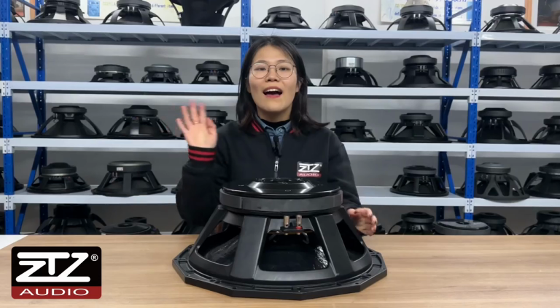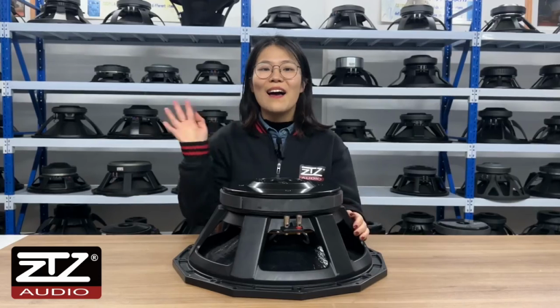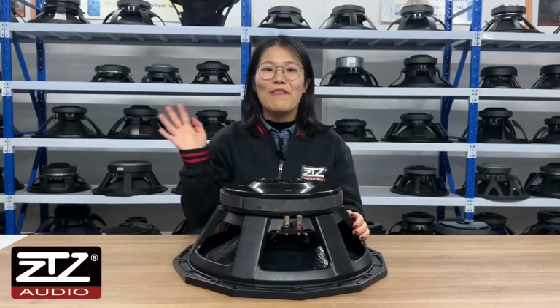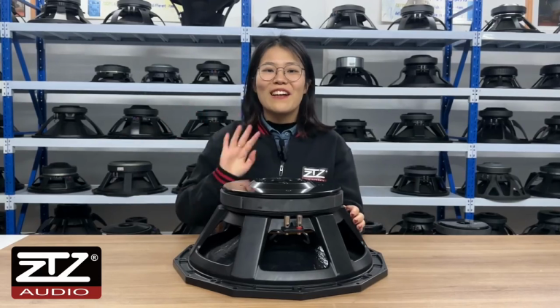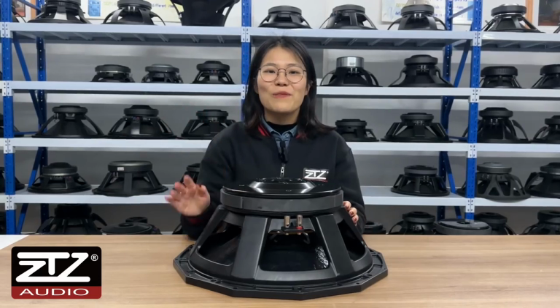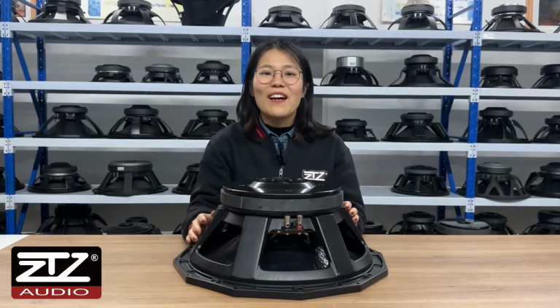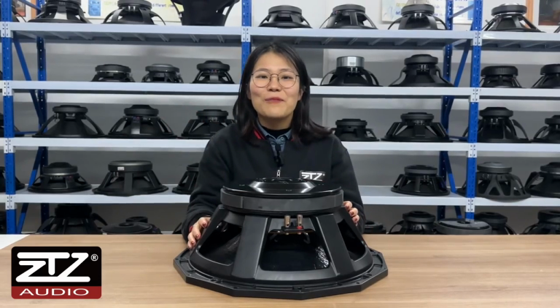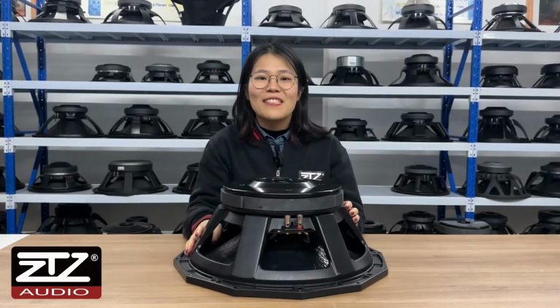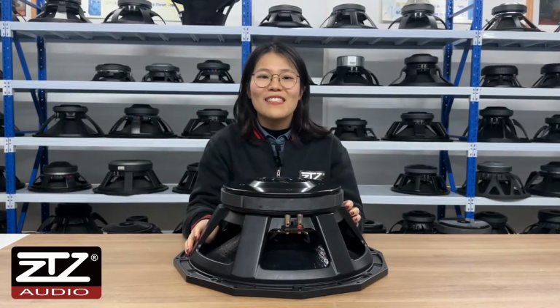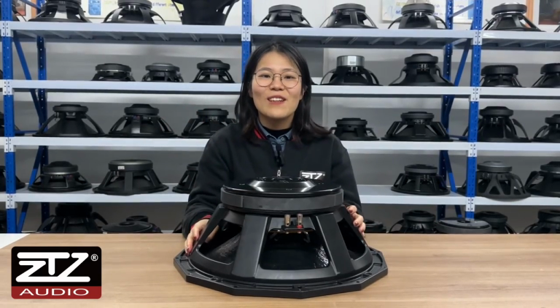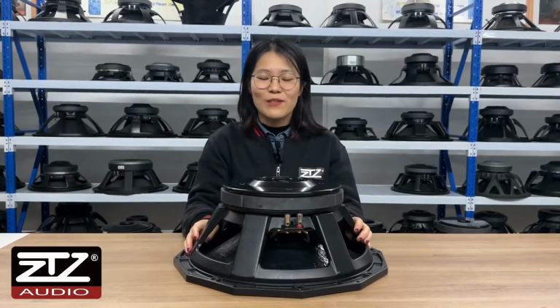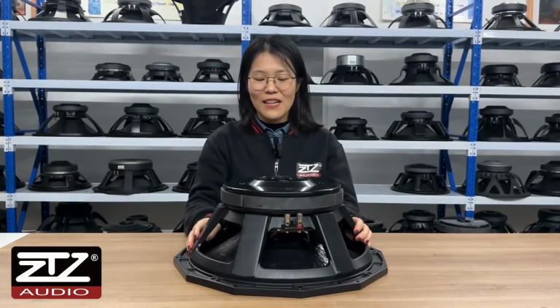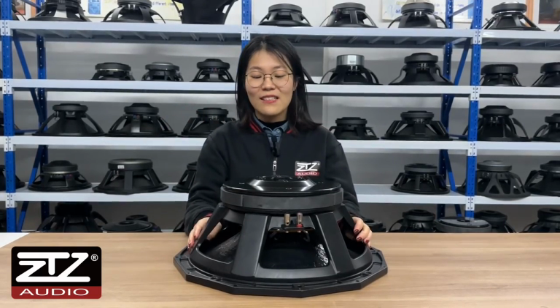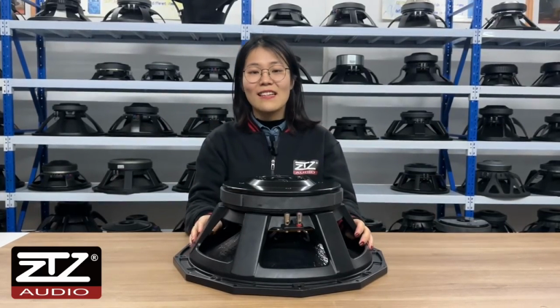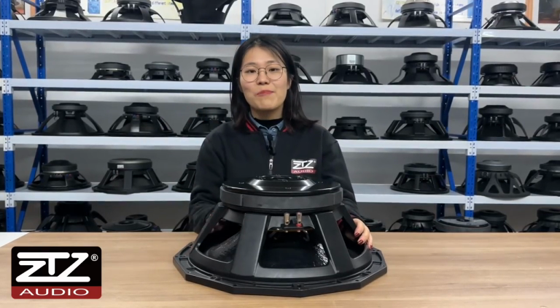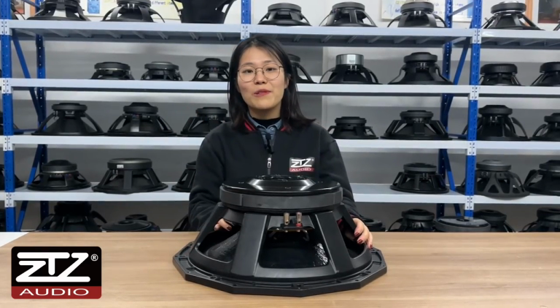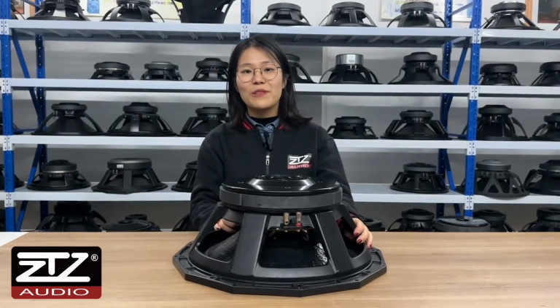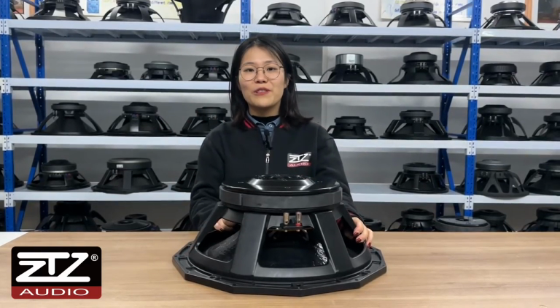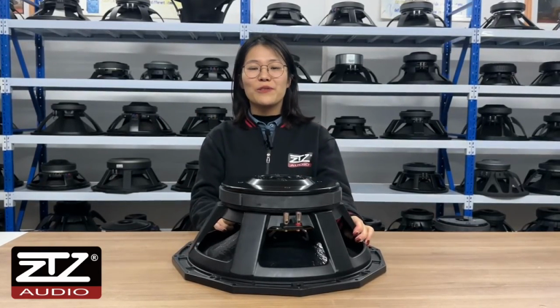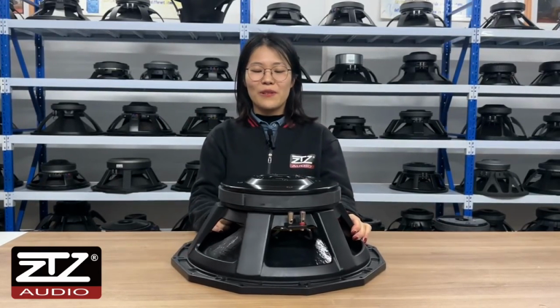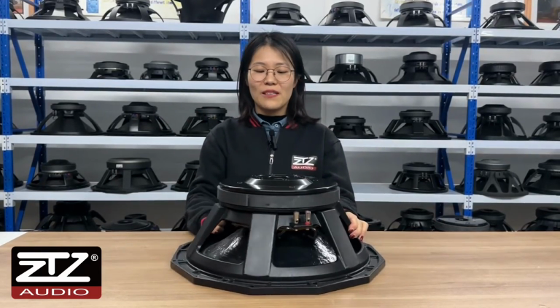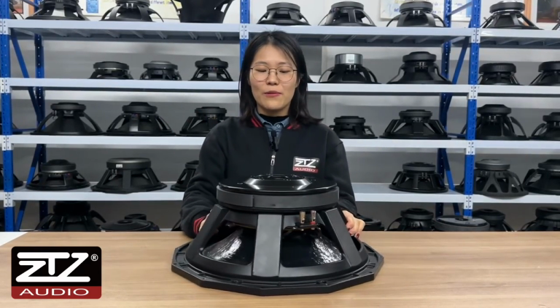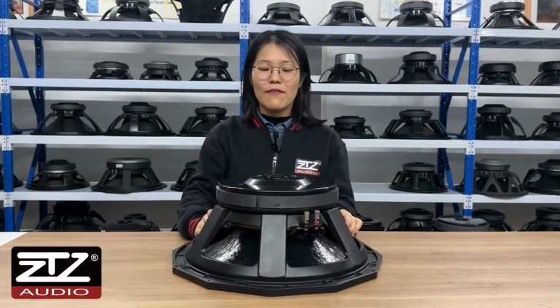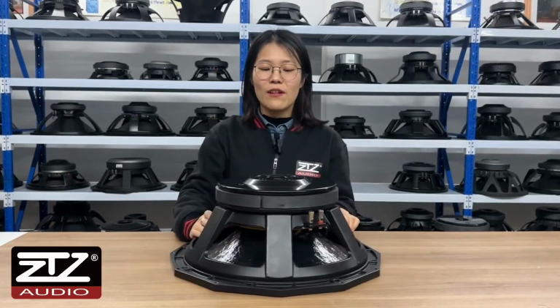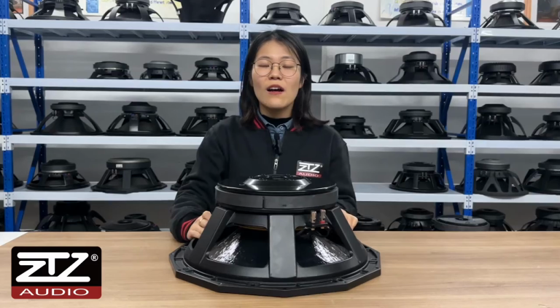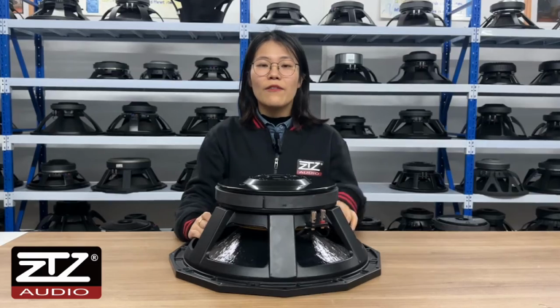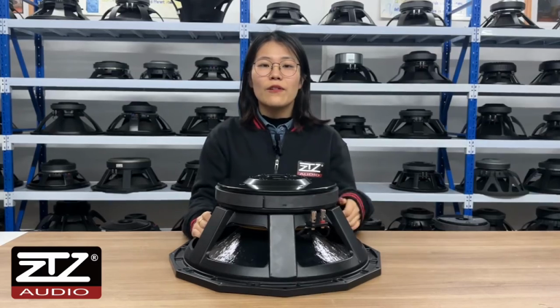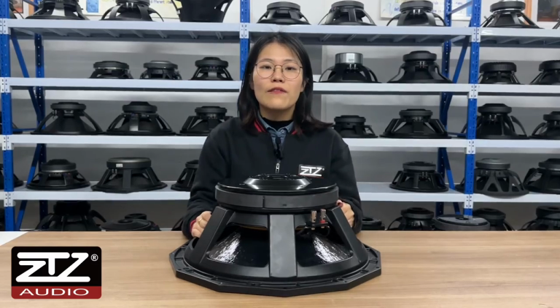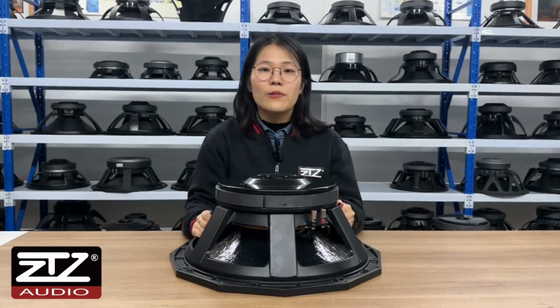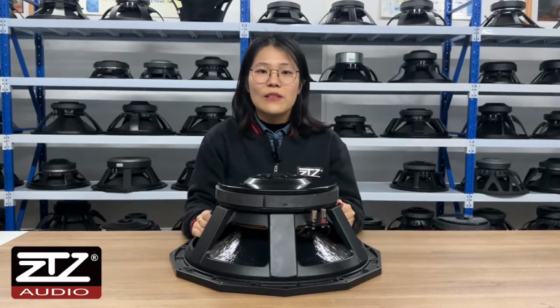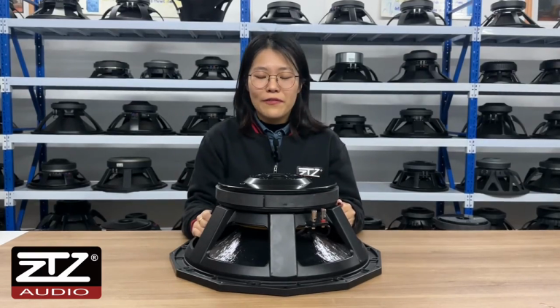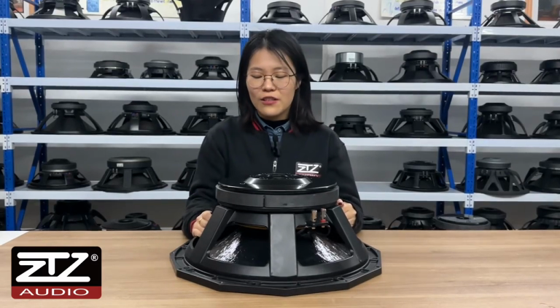Hi my friends, welcome to ZT-Ziodu. Today I'm going to introduce you a subwoofer full of unique features.